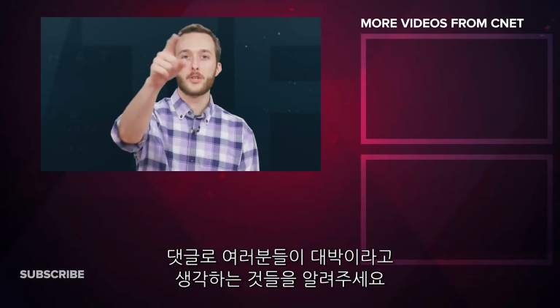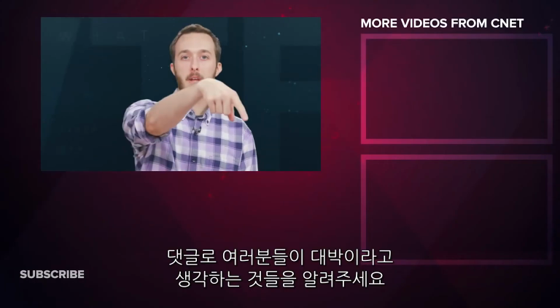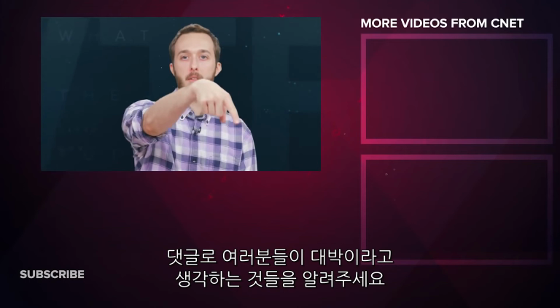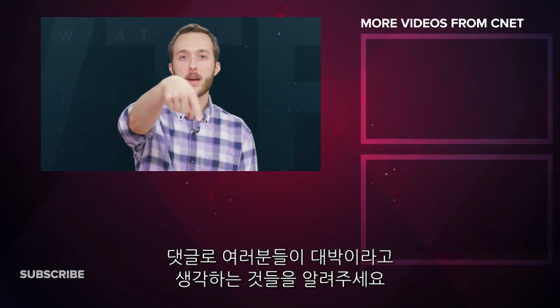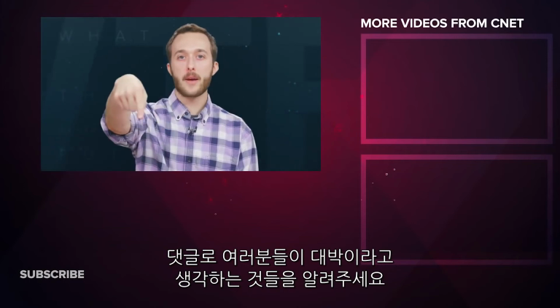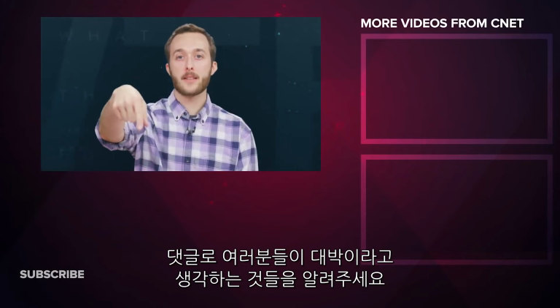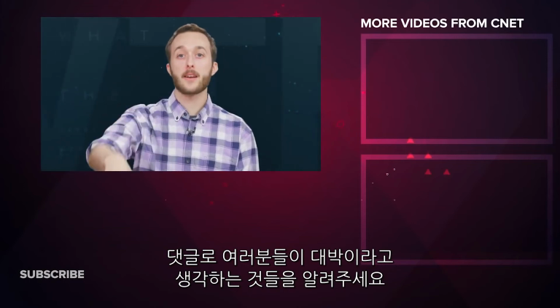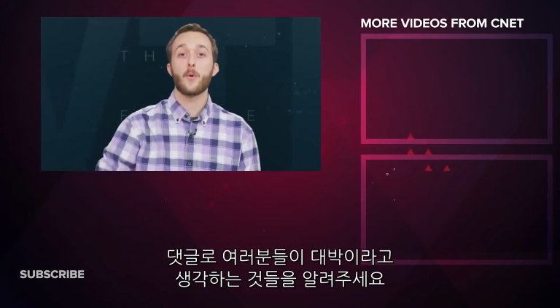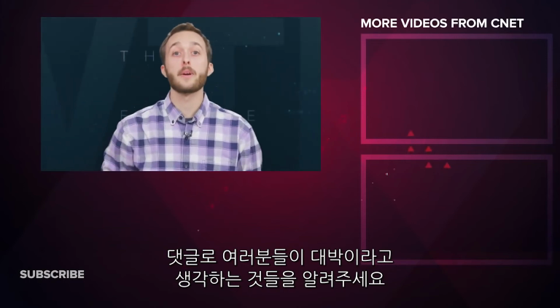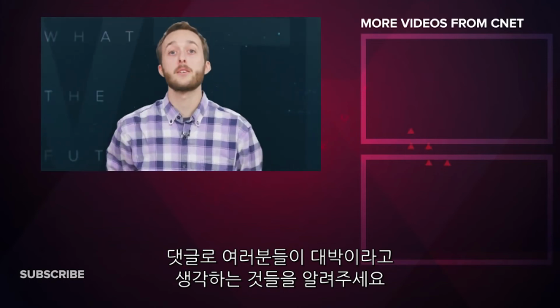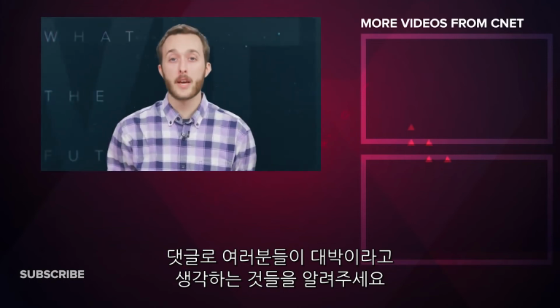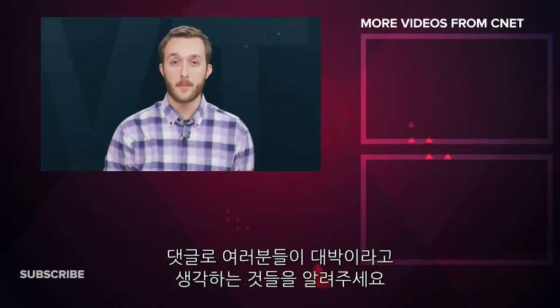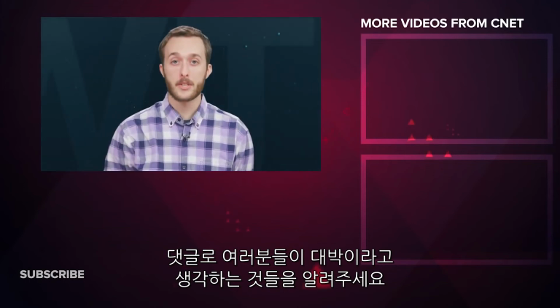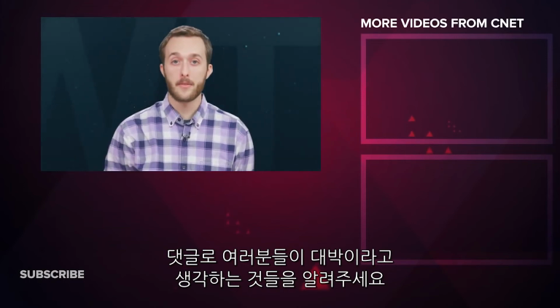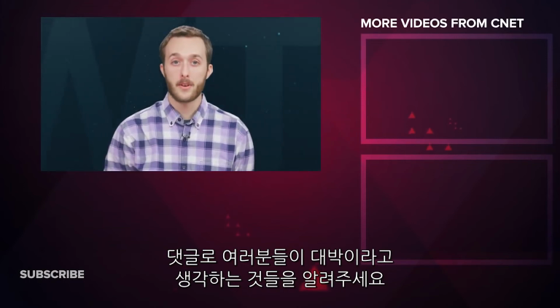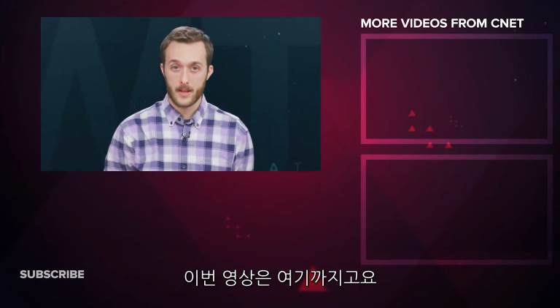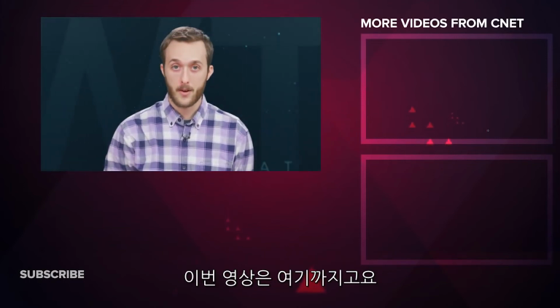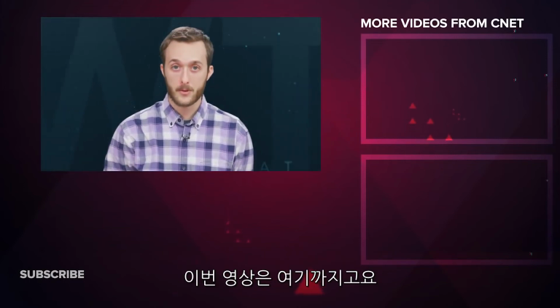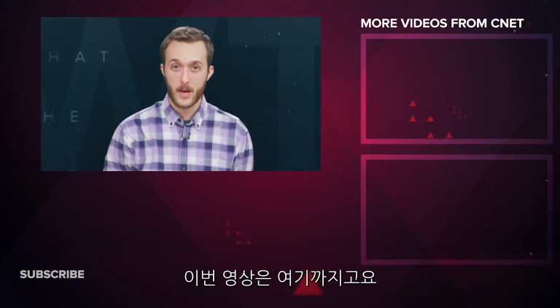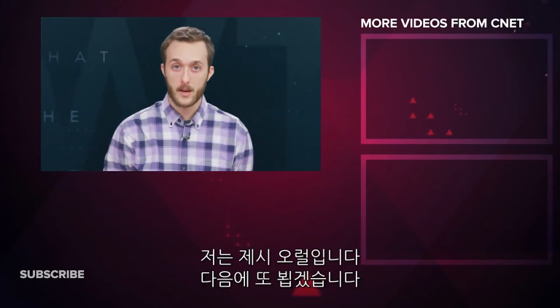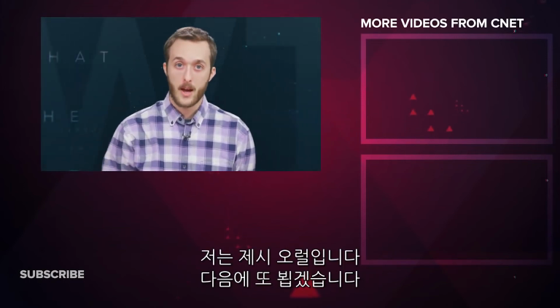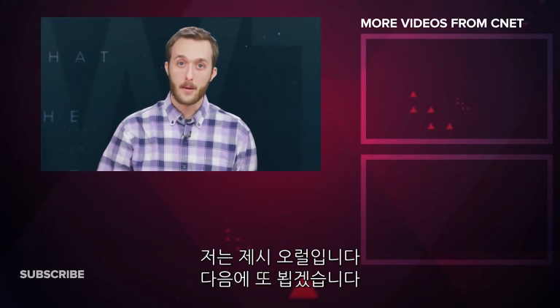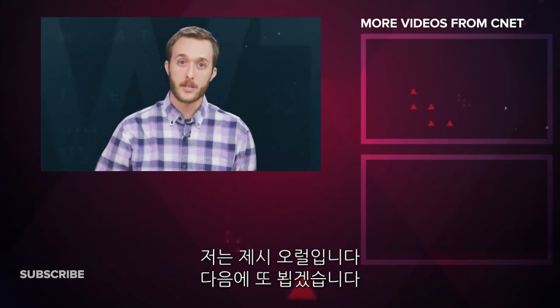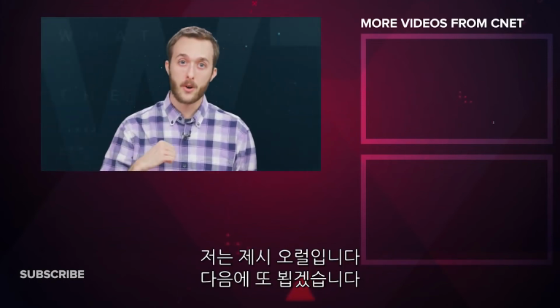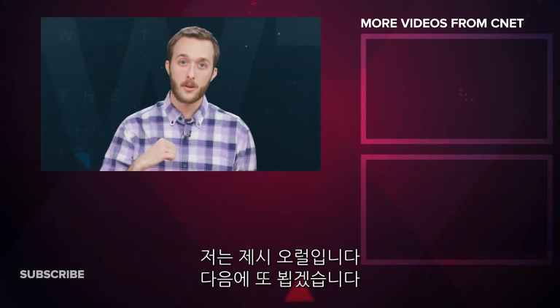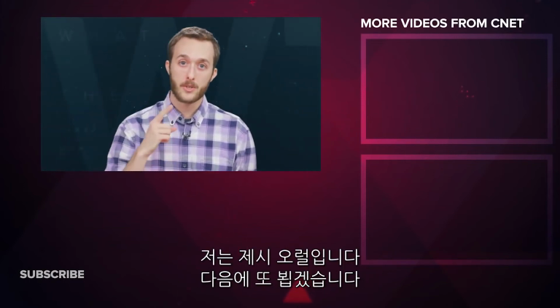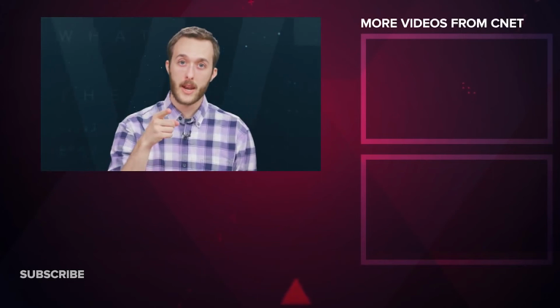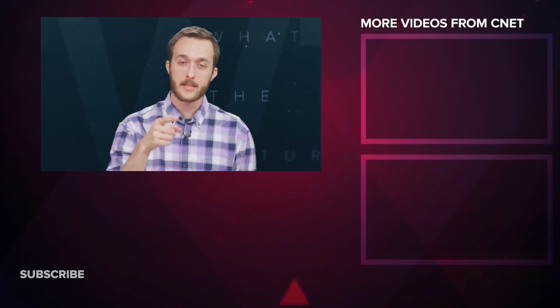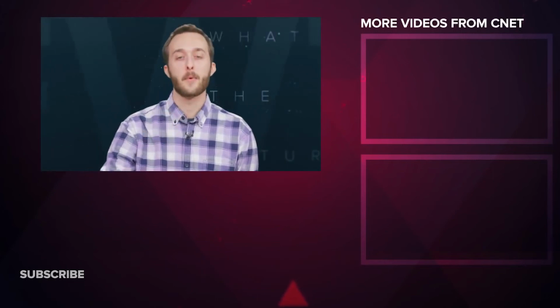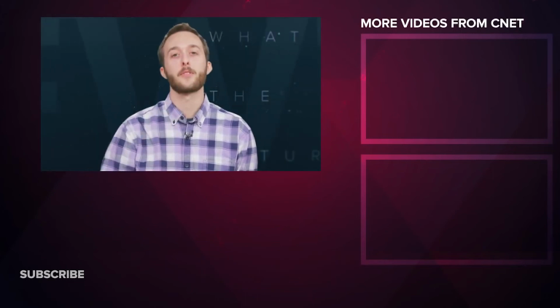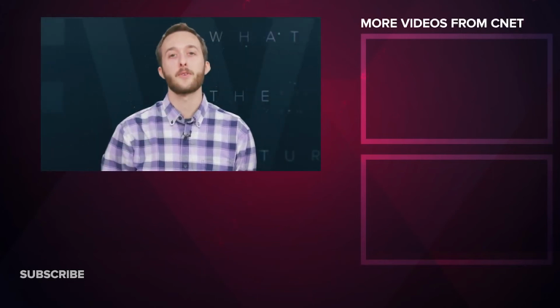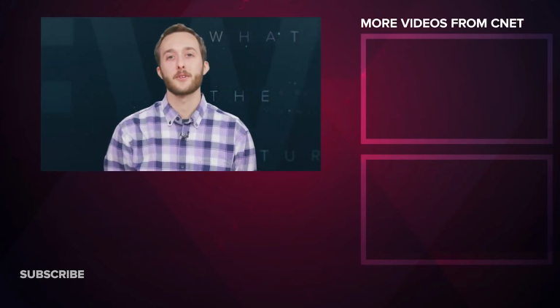Jump down to the comments and let us know what makes you say WTF. That's all for this week. I'm Jesse Orle. We'll see you next time on What the Future.